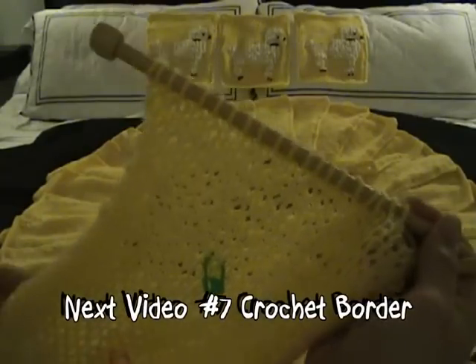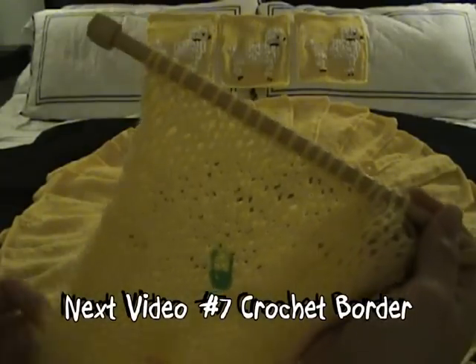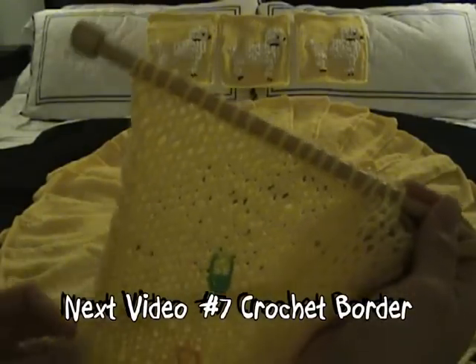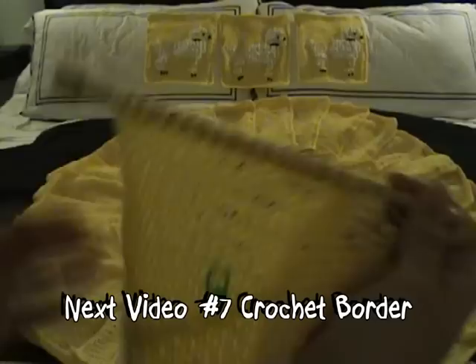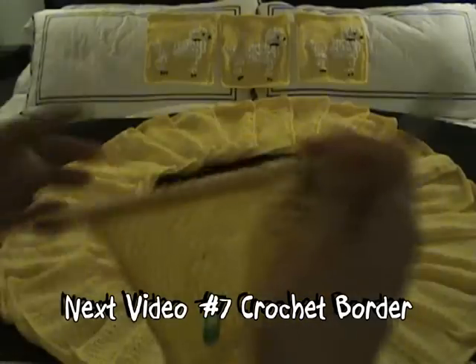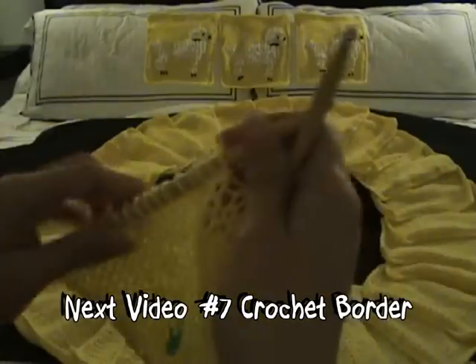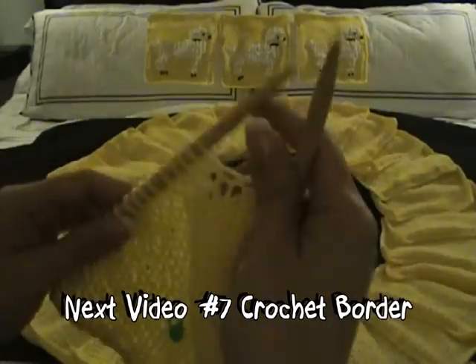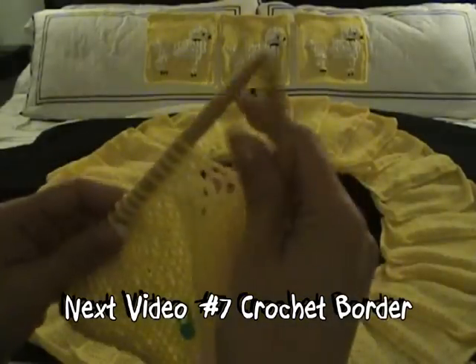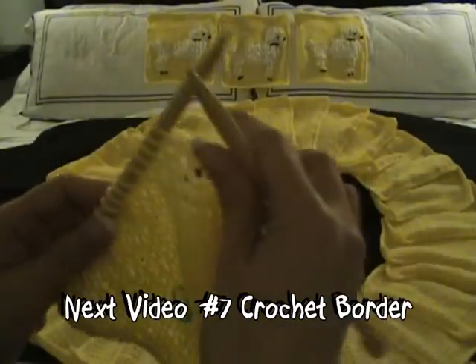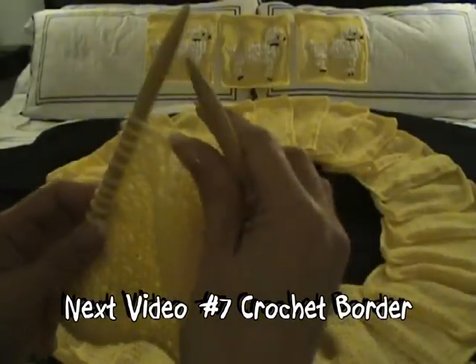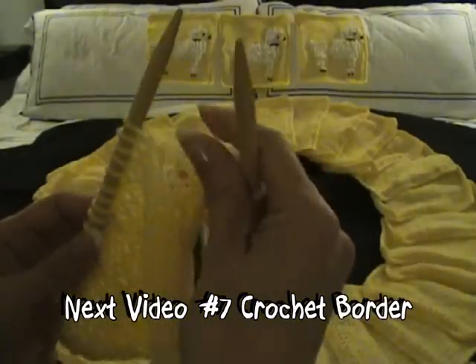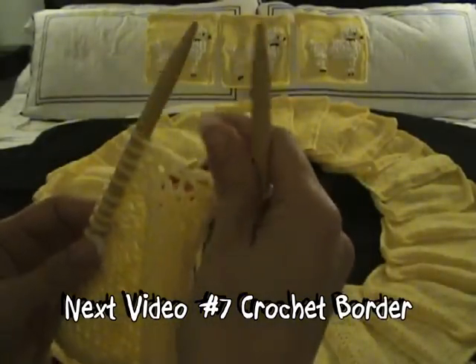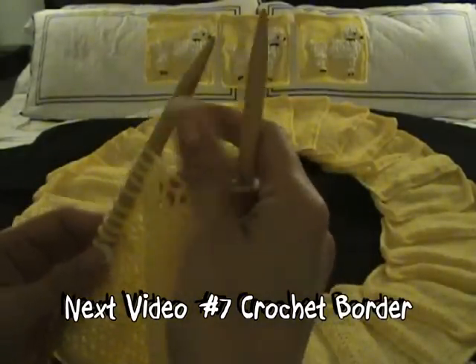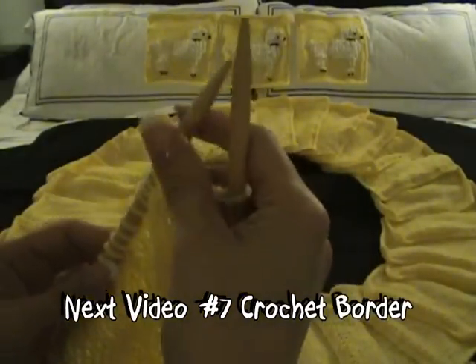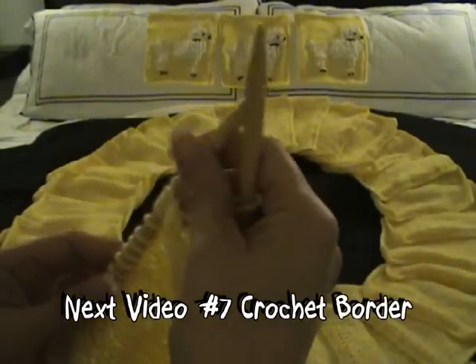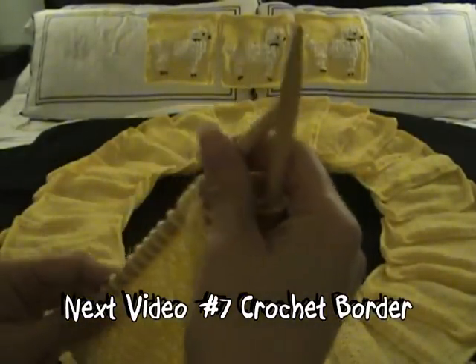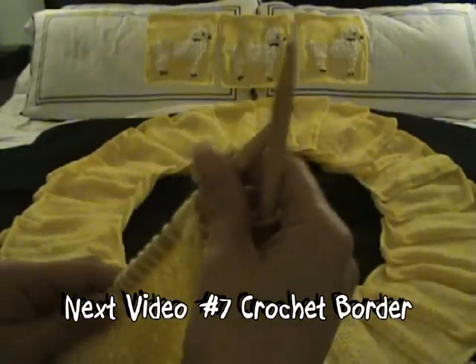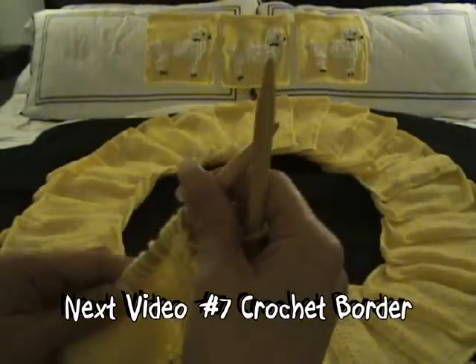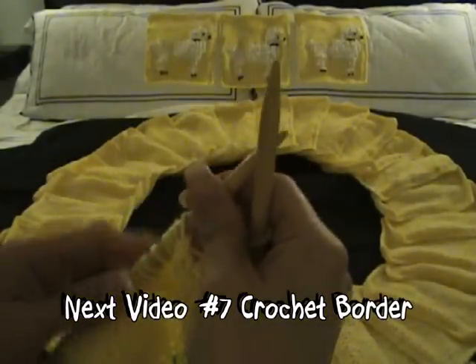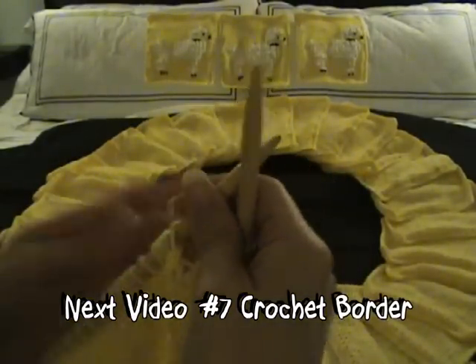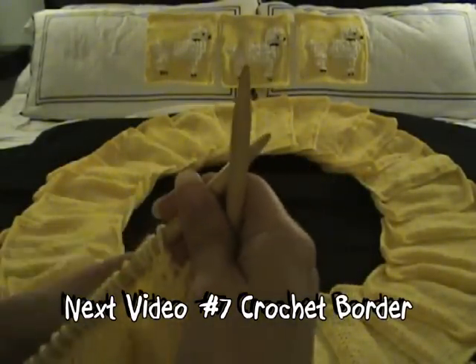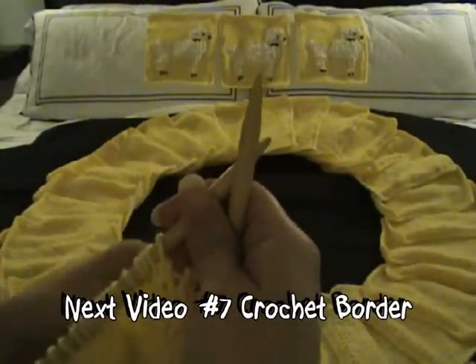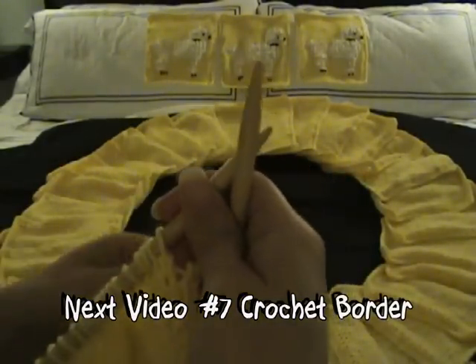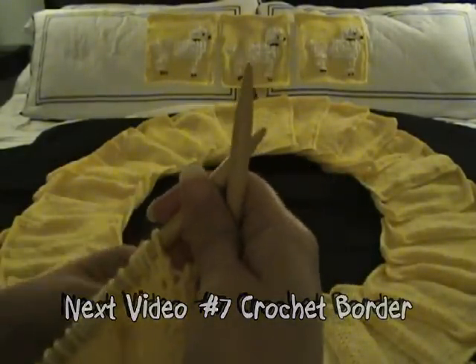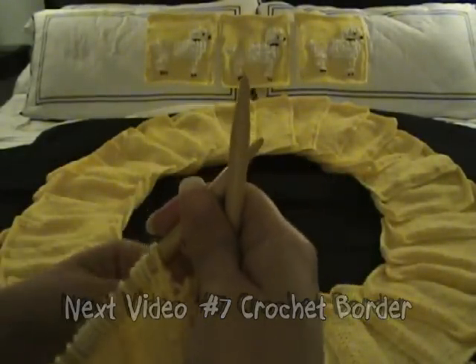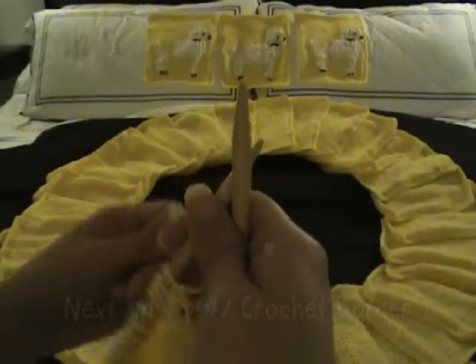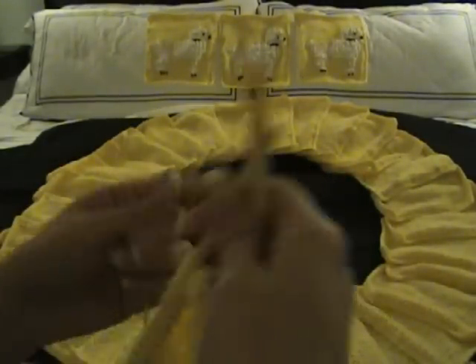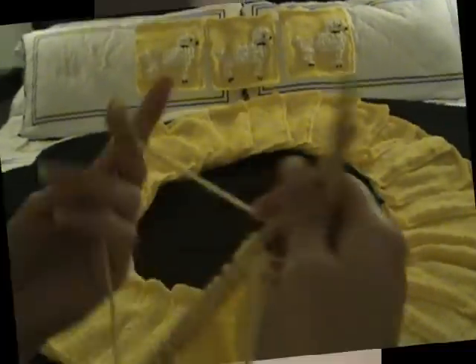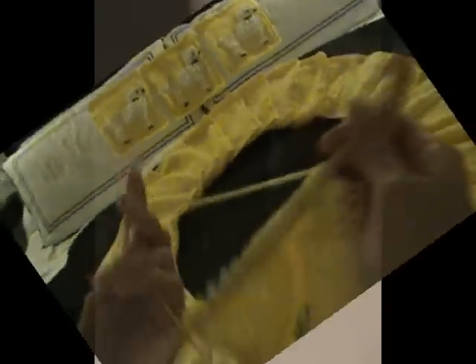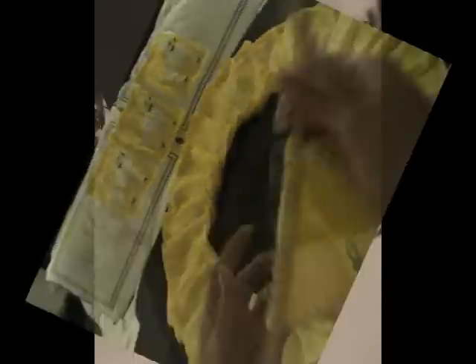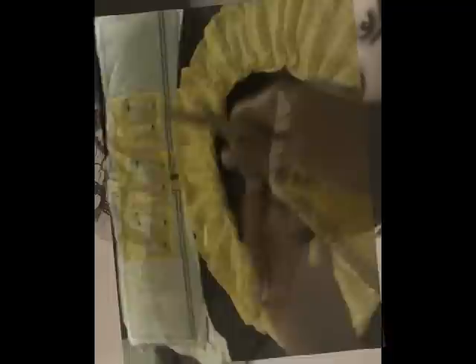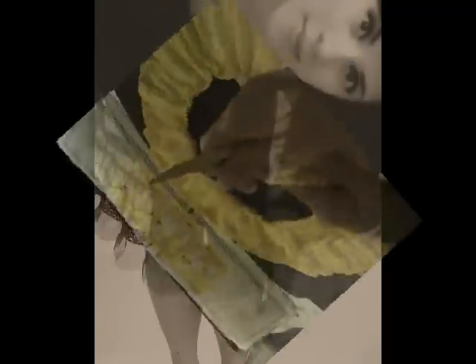Let's finish this row, and I'll meet you back here to crochet the border.